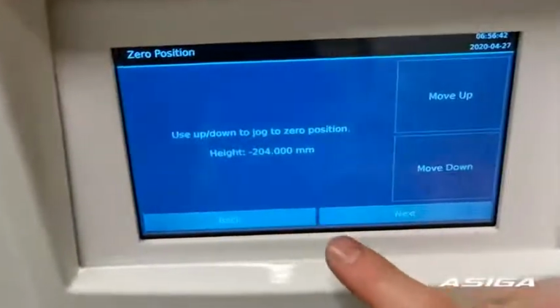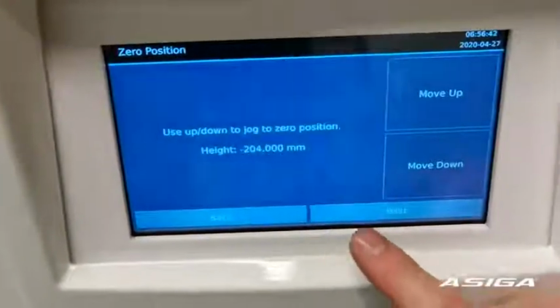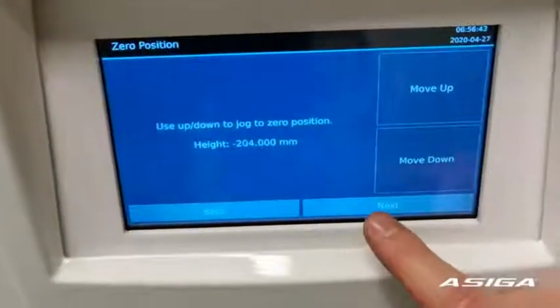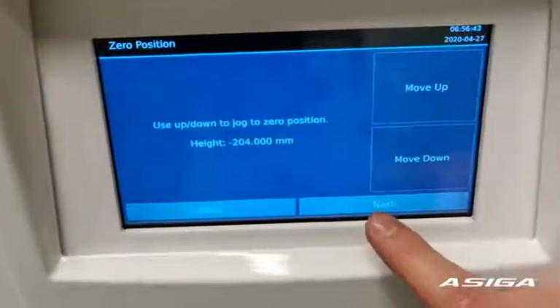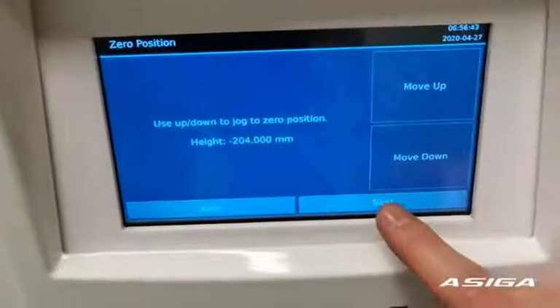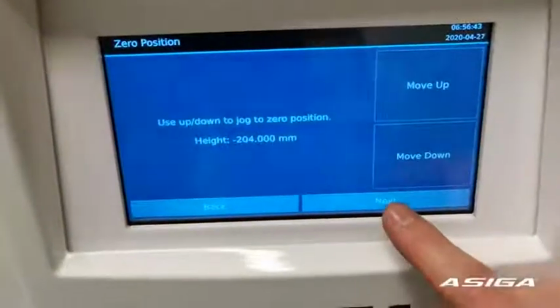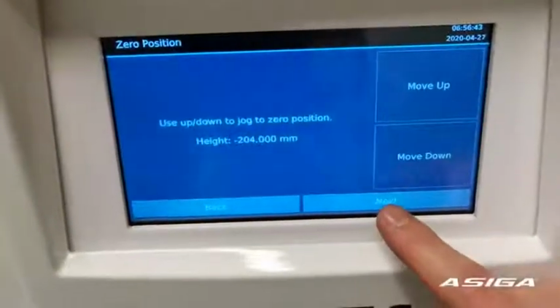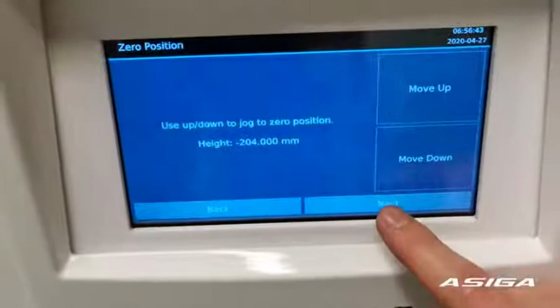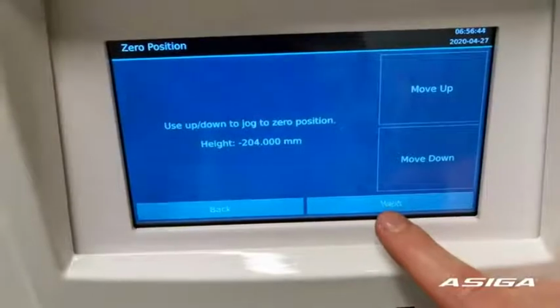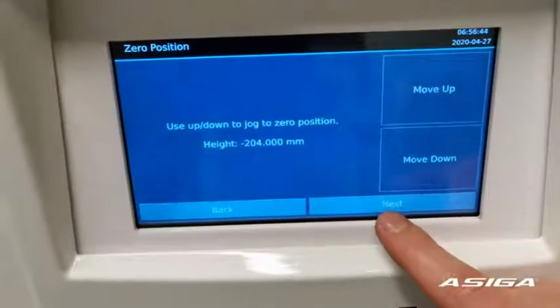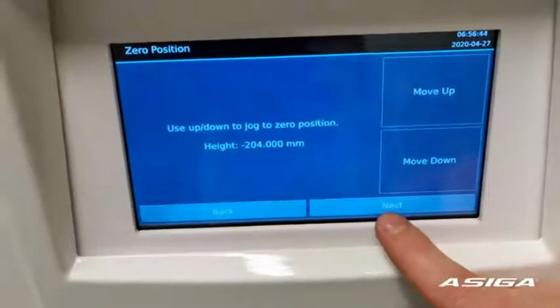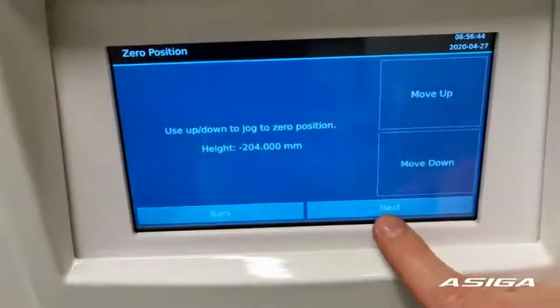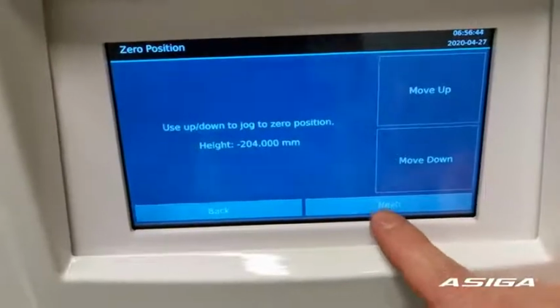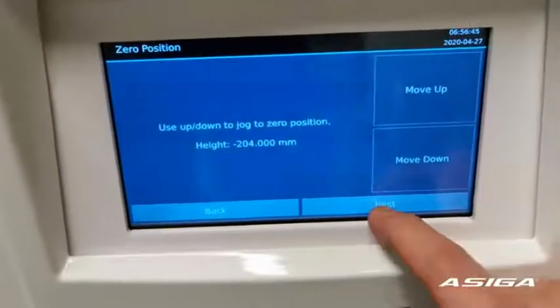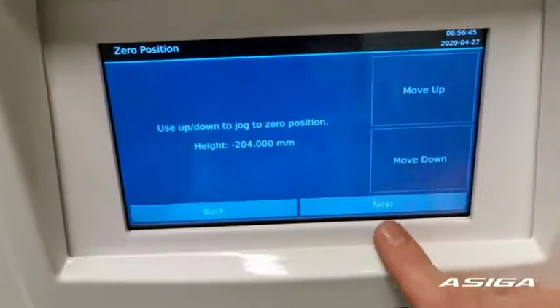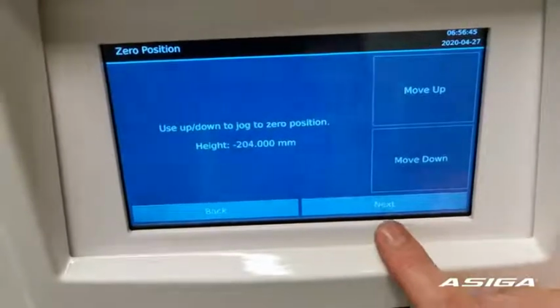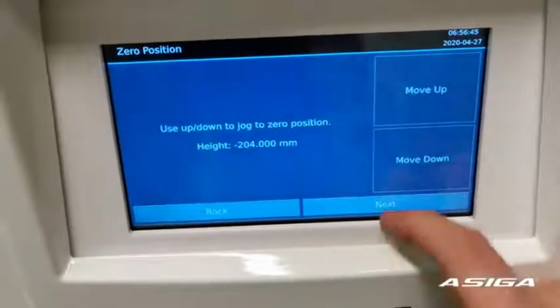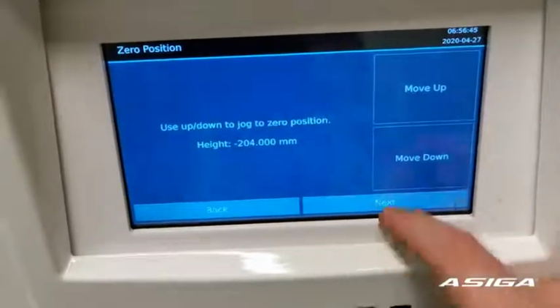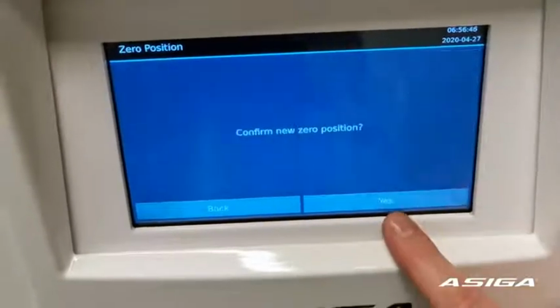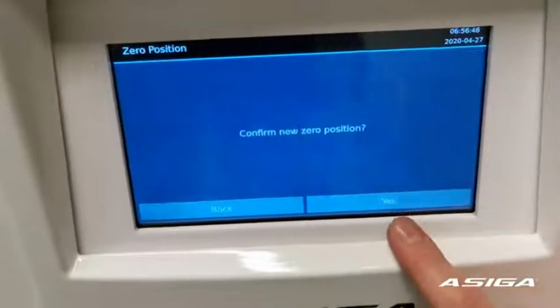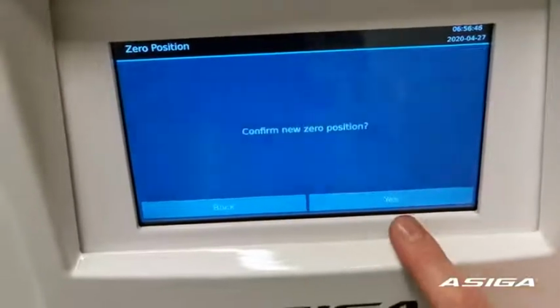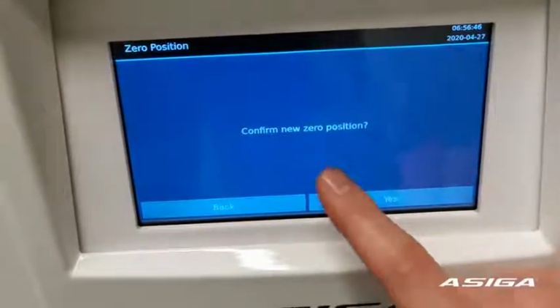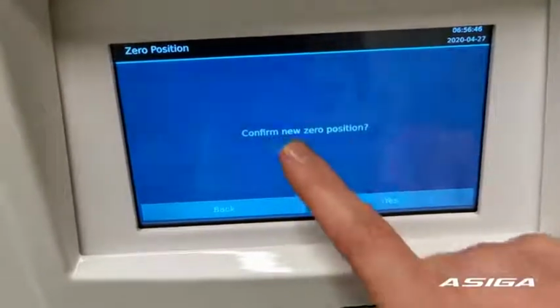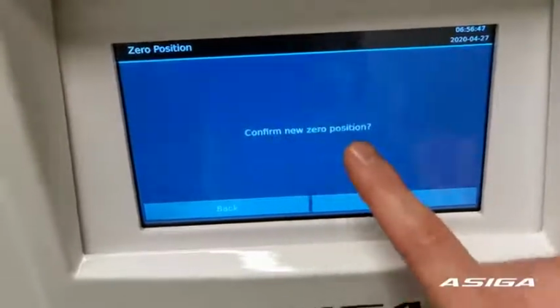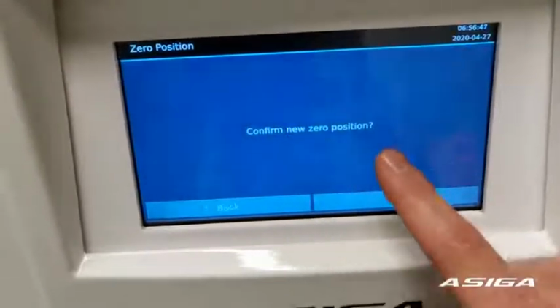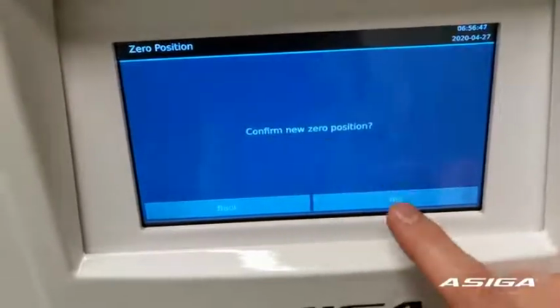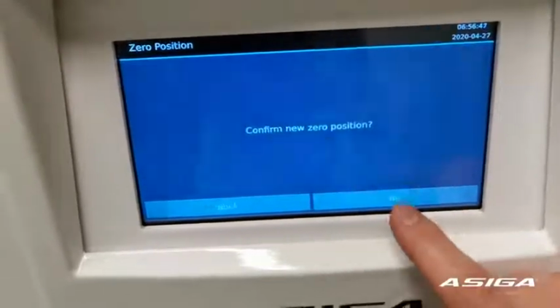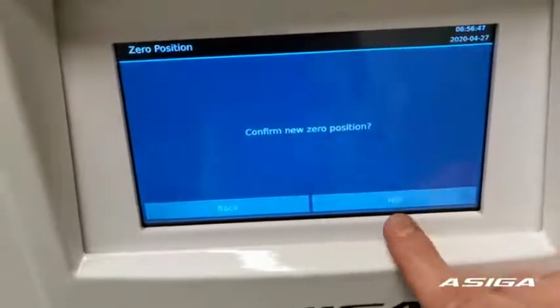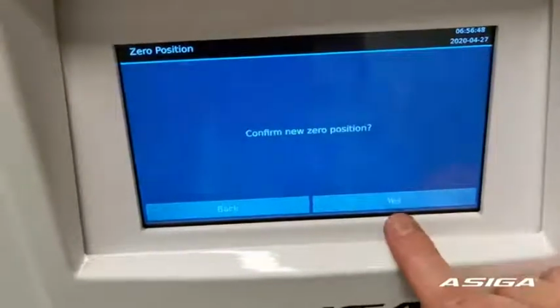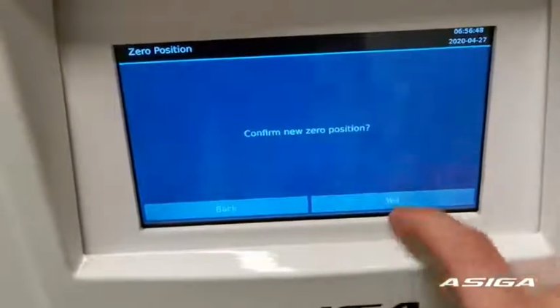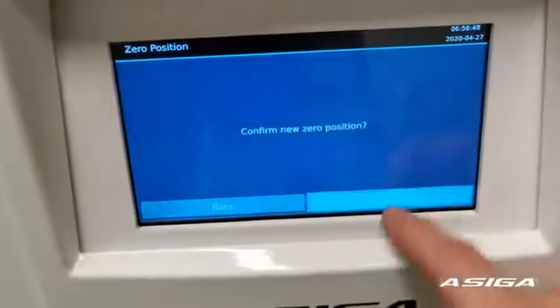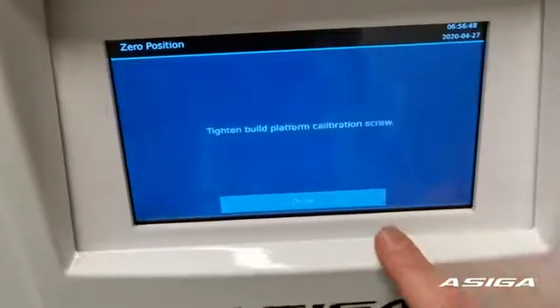Press the Next button, then confirm the neutral position by pressing Yes.